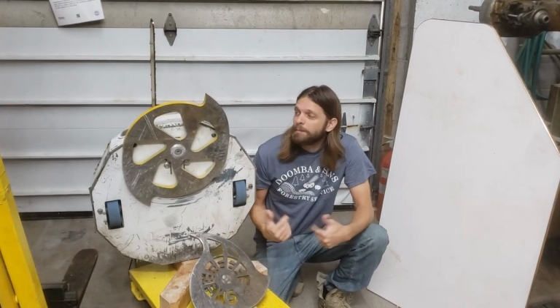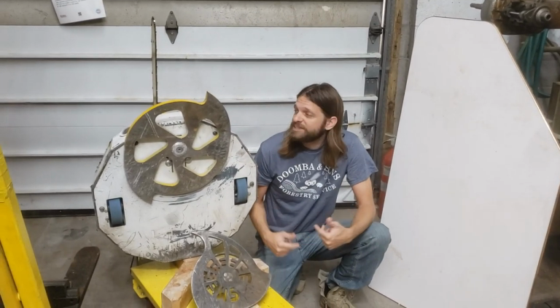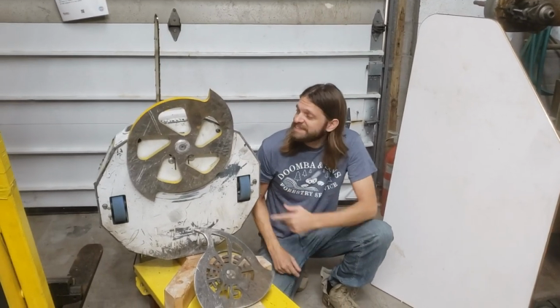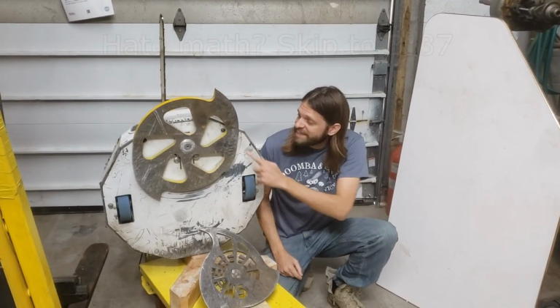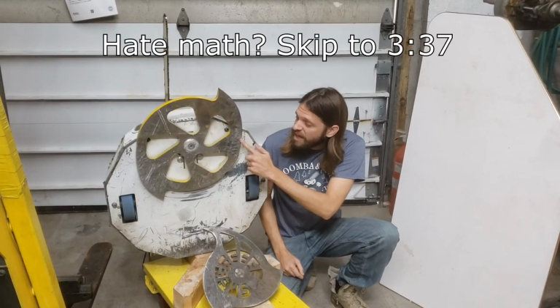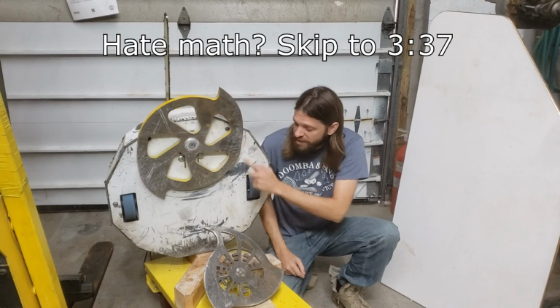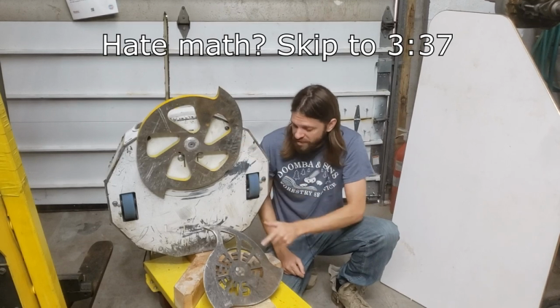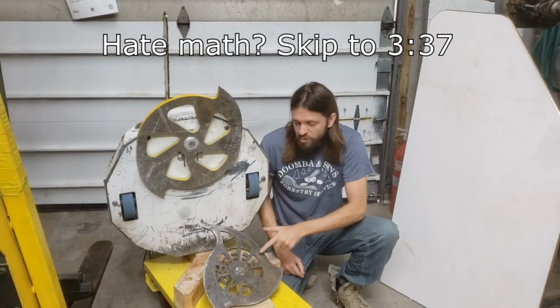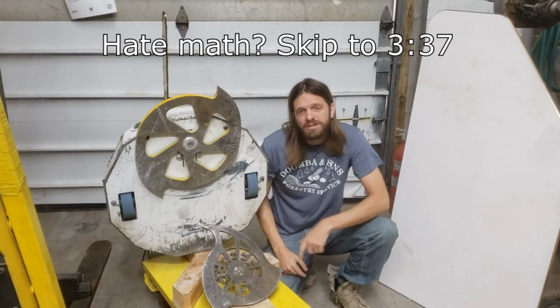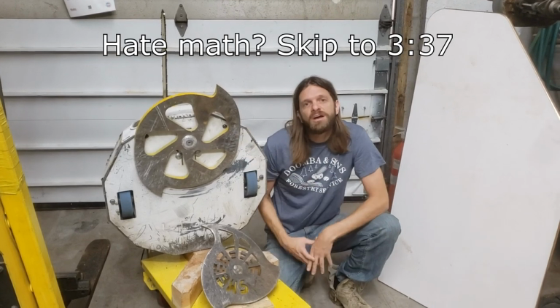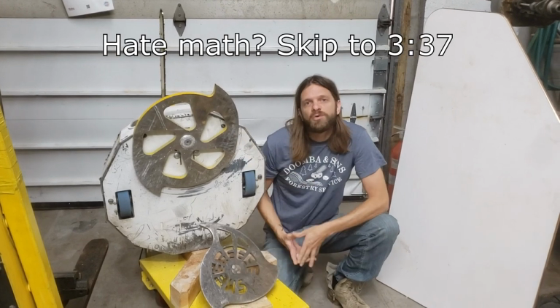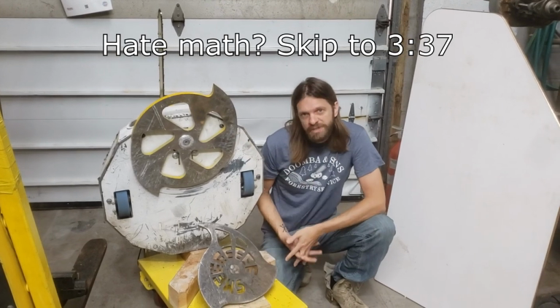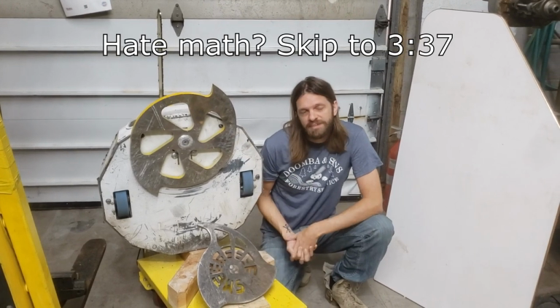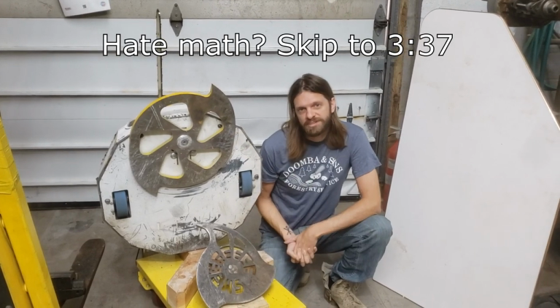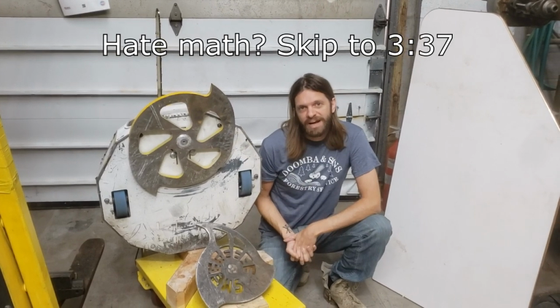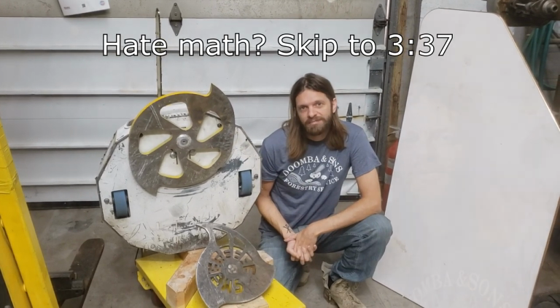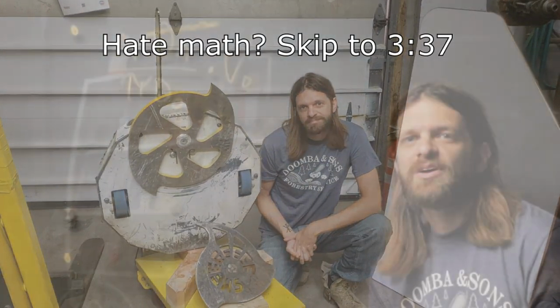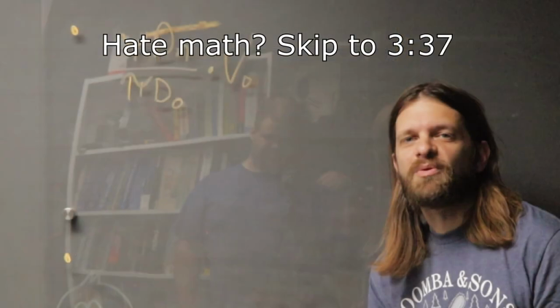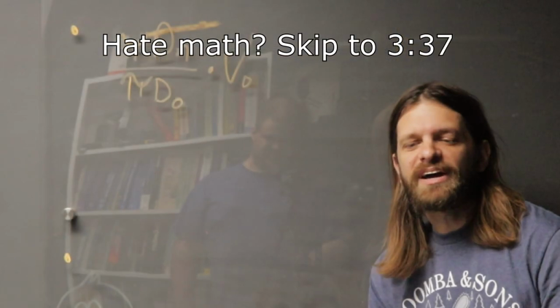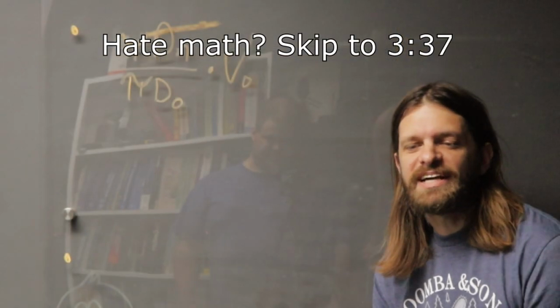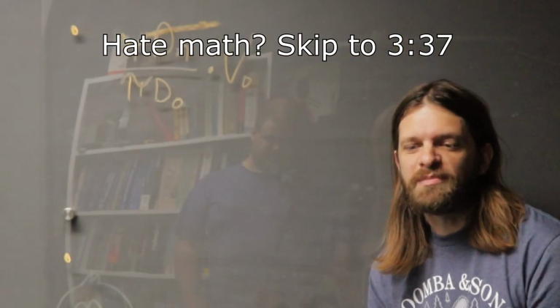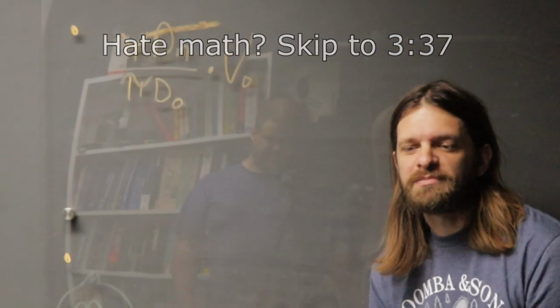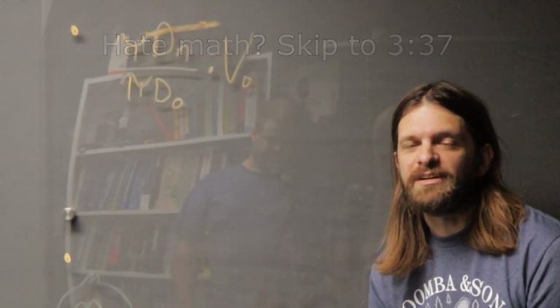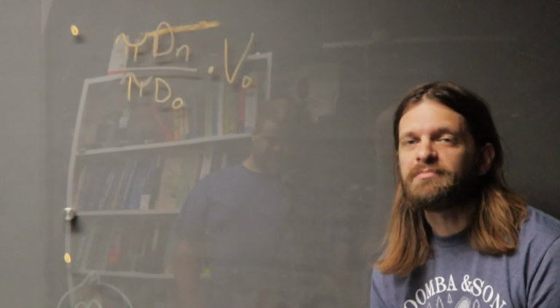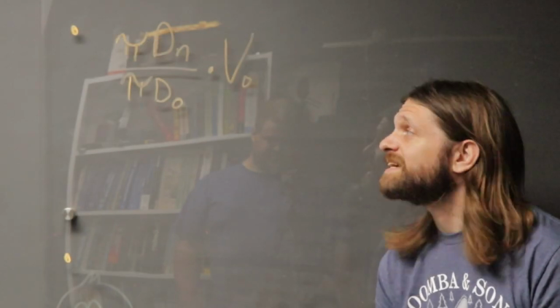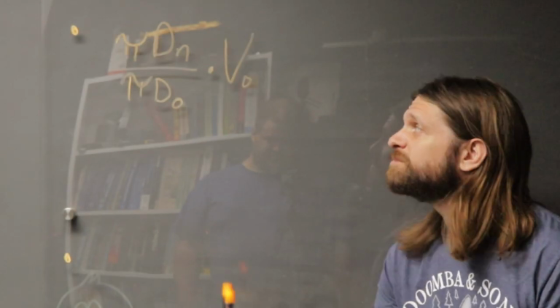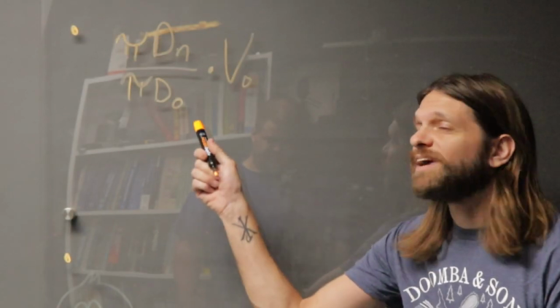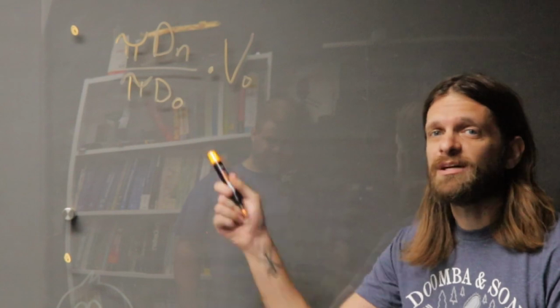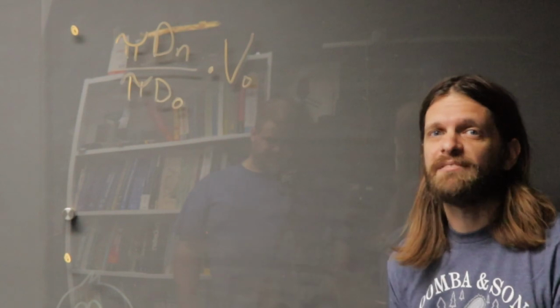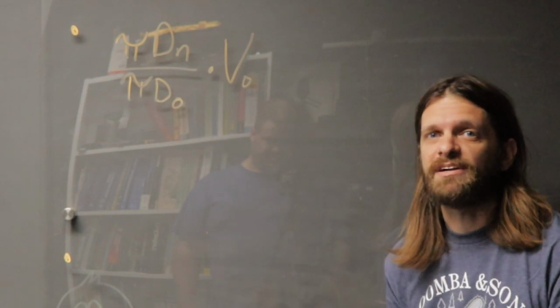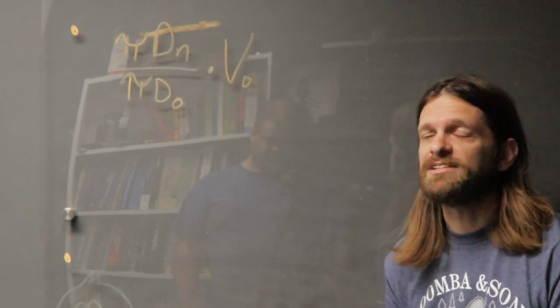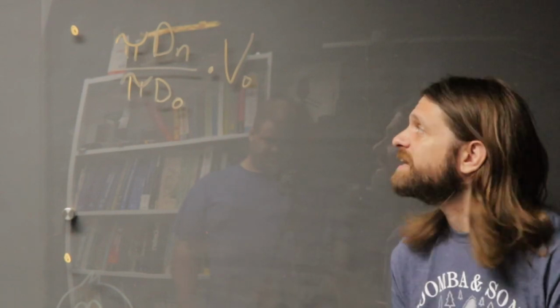As you can see, it's a lot bigger than the old one, which means we have to do some math. We're not going to change the motor speed, which means that a simple ratio will give us our new speed.